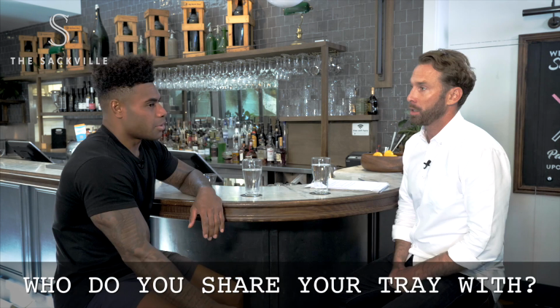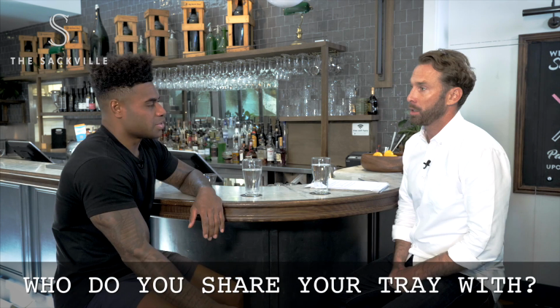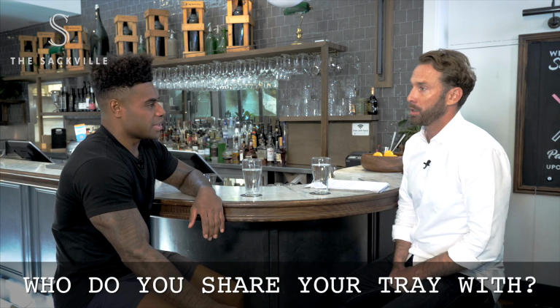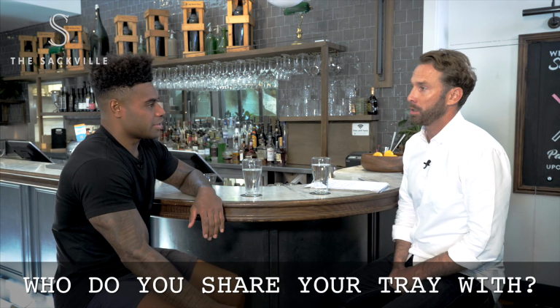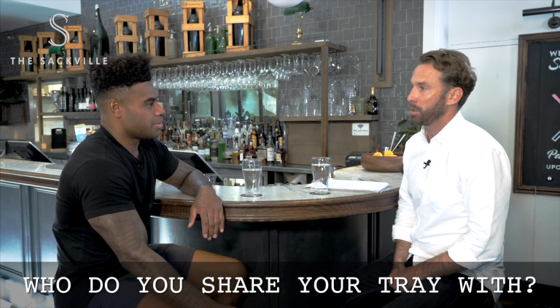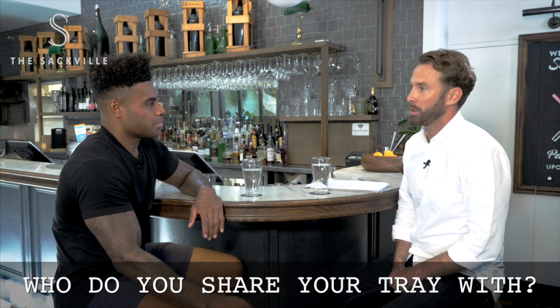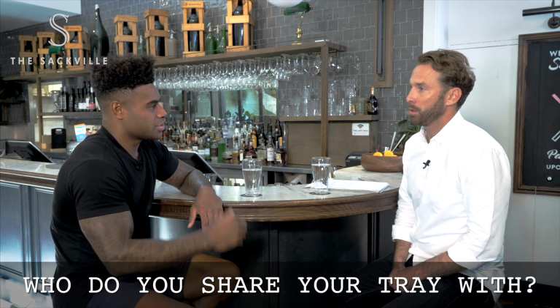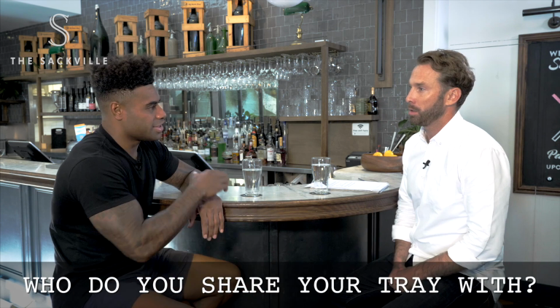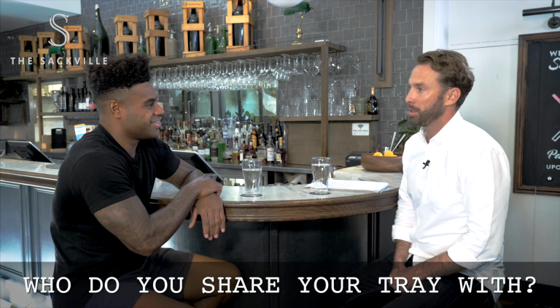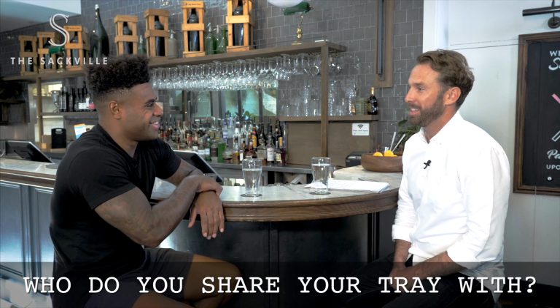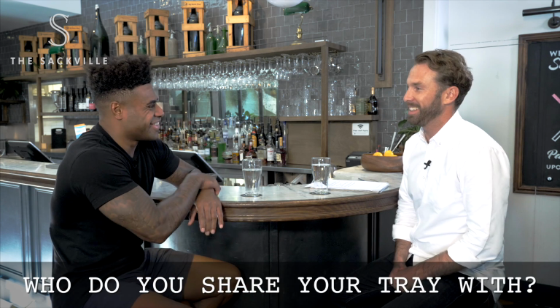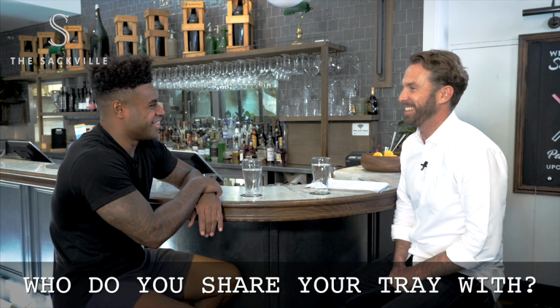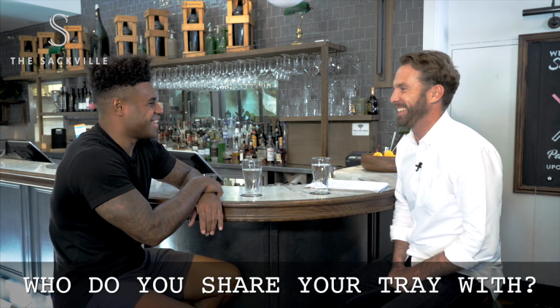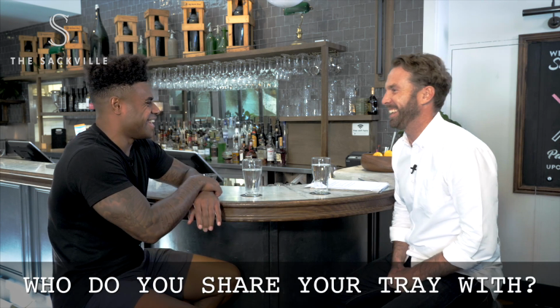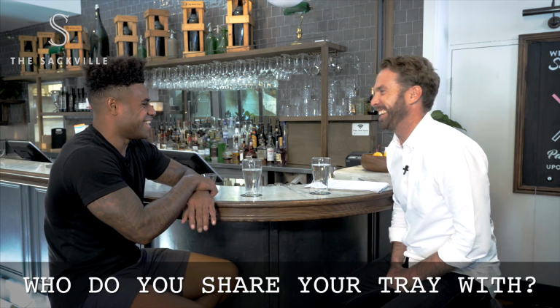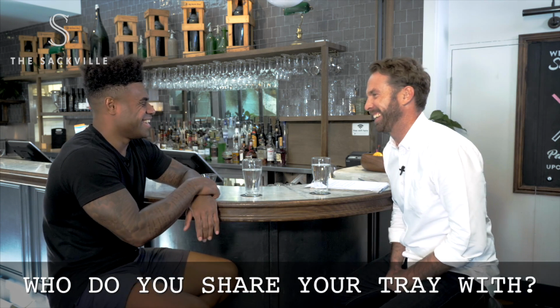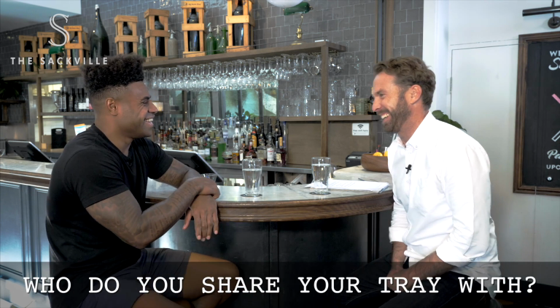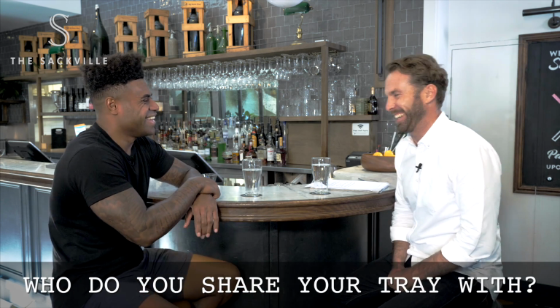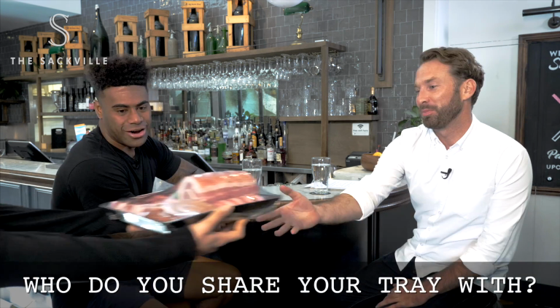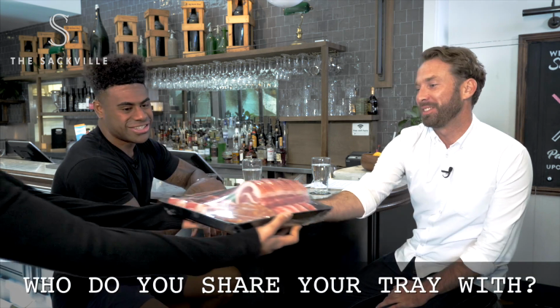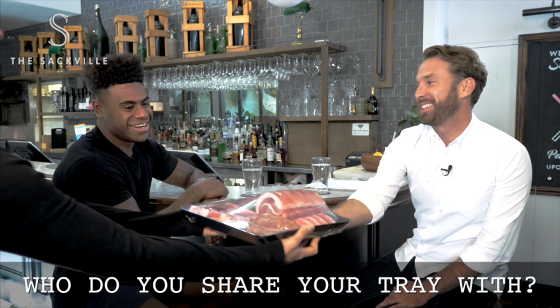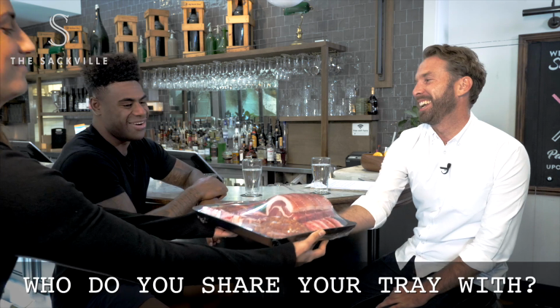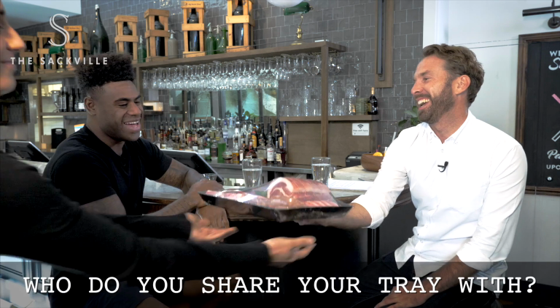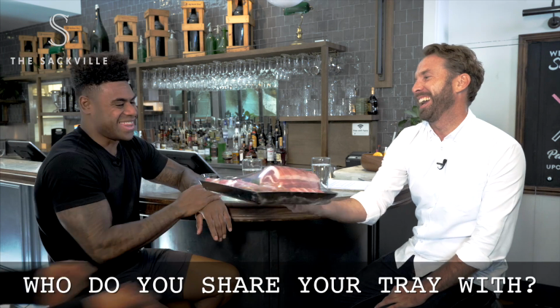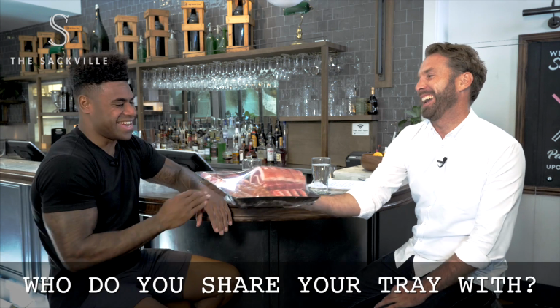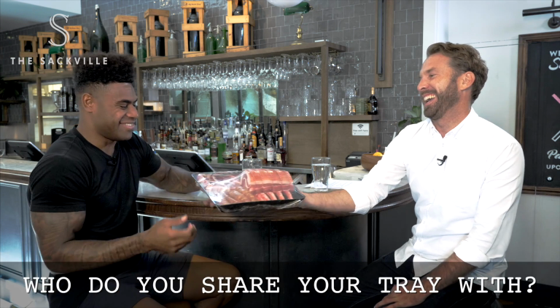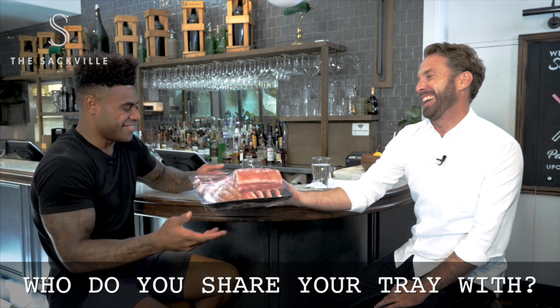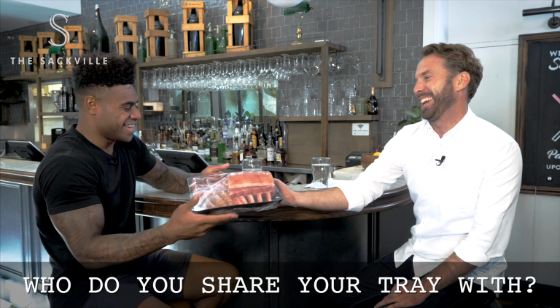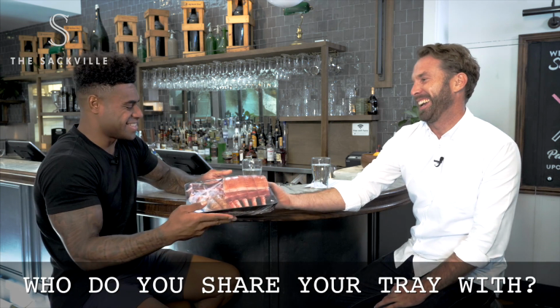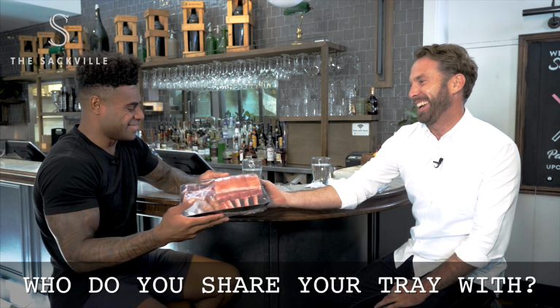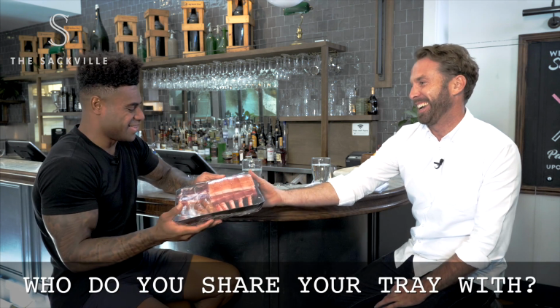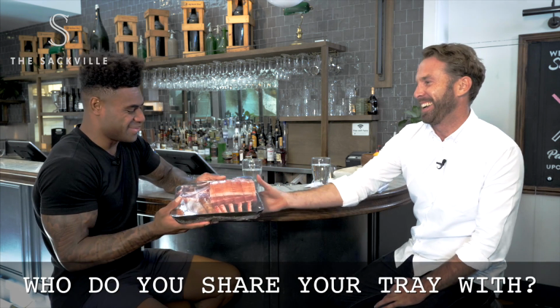I'll probably just take it to my mum because she doesn't want to cook it. Oh, she loves that. Thank you very much. Beautiful.